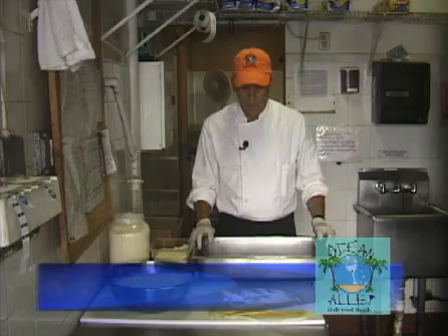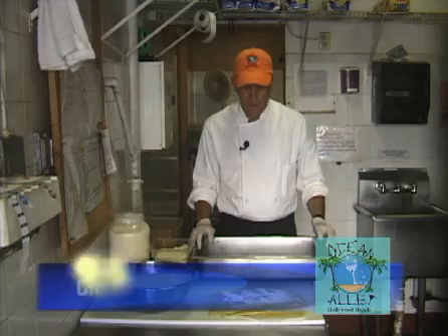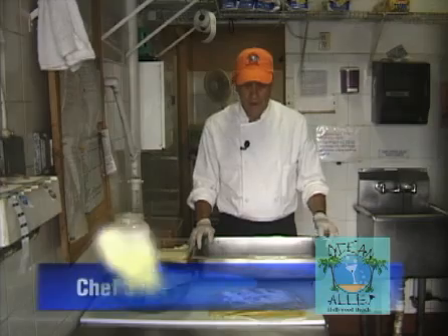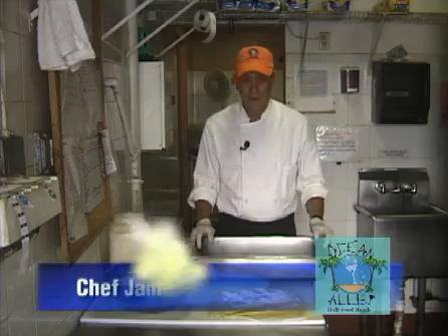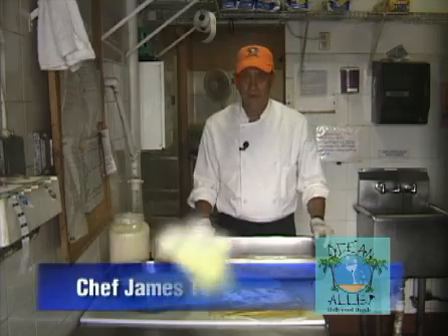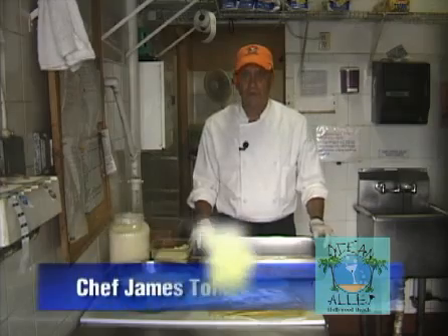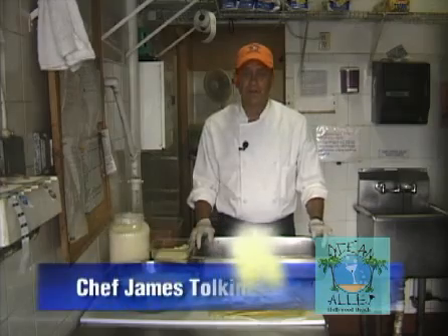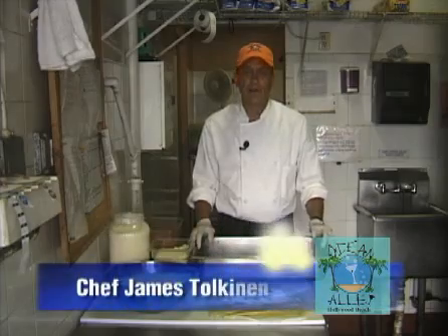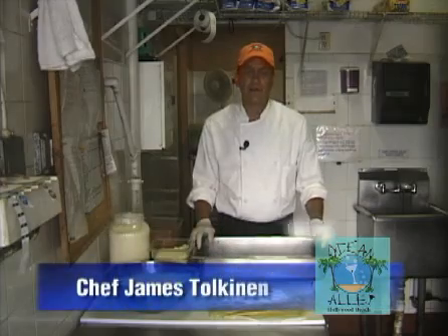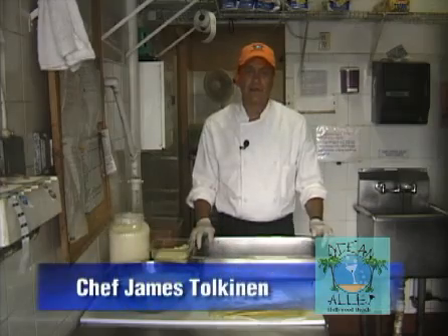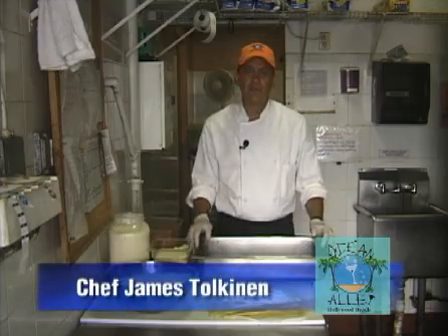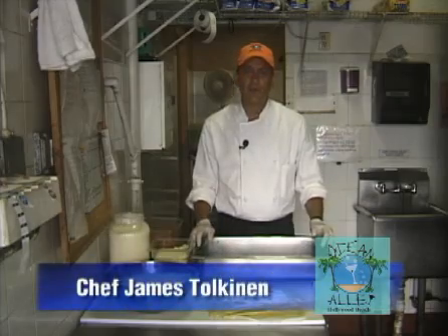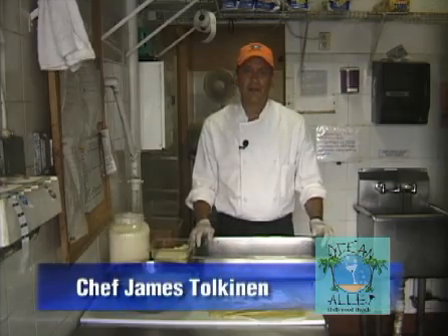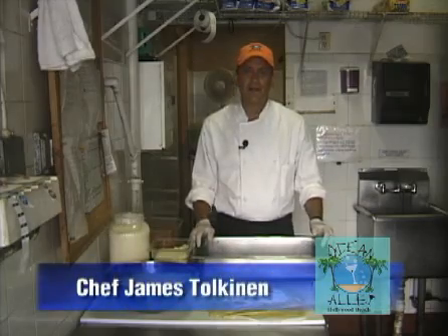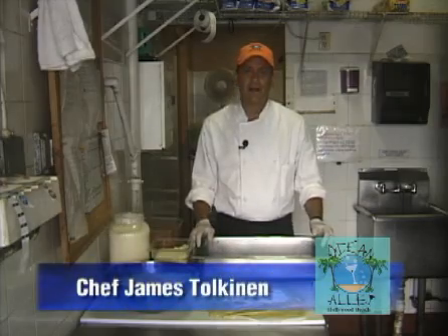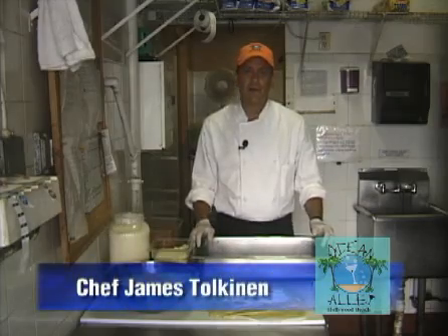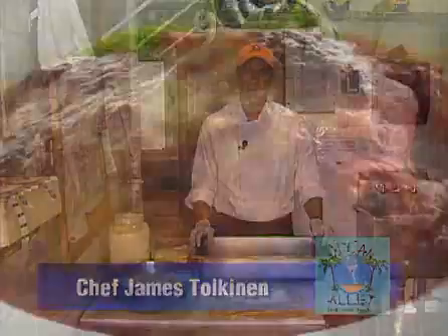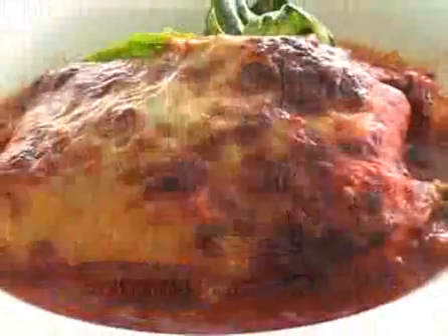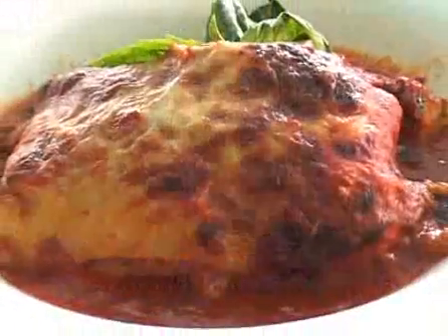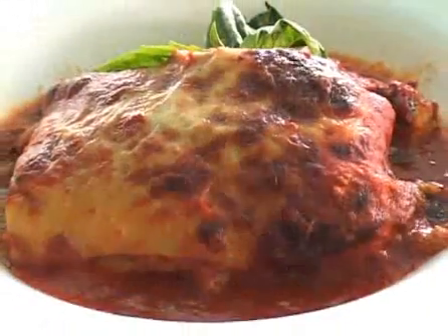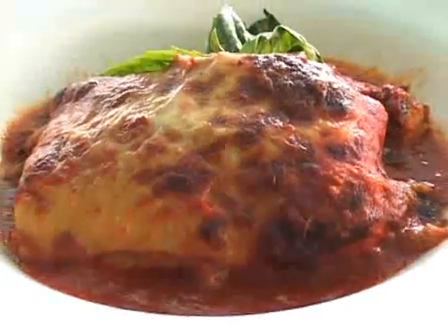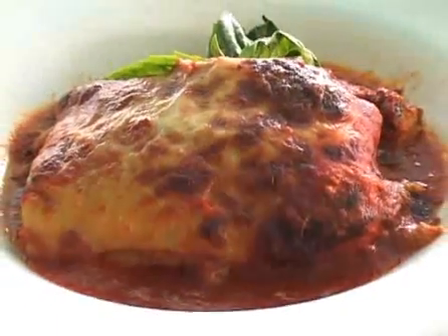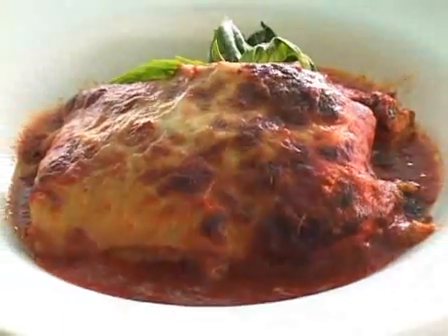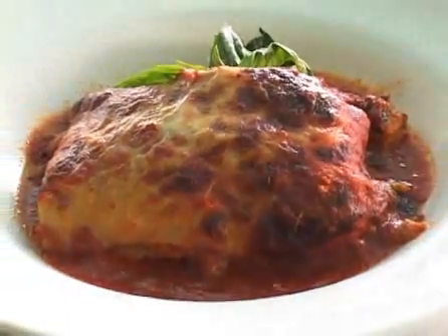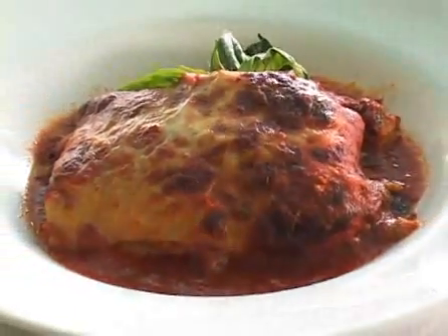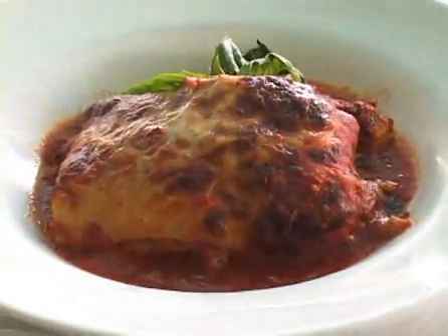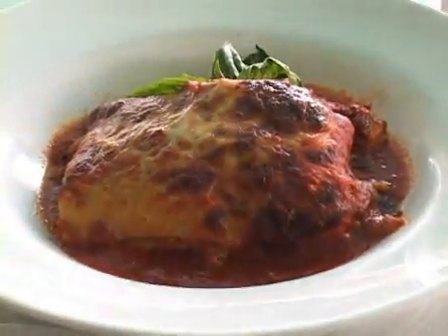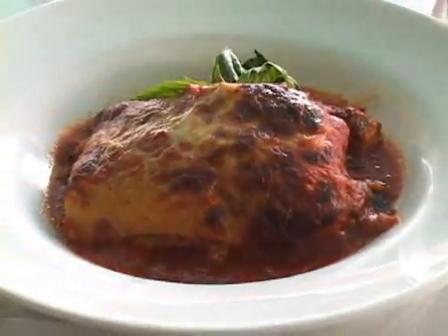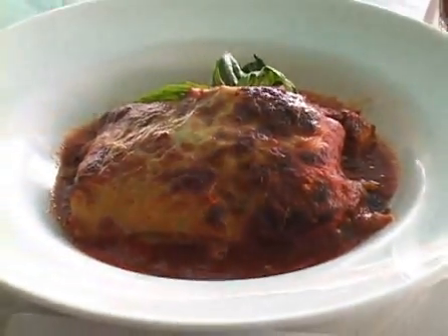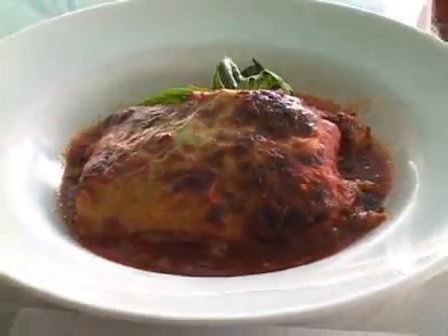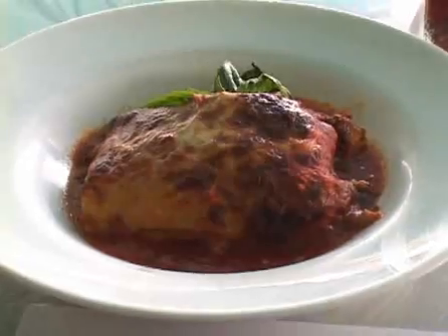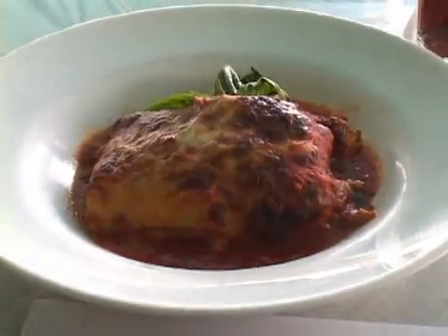Welcome back. I'm Chef James from Ocean Alley and Hollywood. I'm going to show you how we build our very popular lasagna.